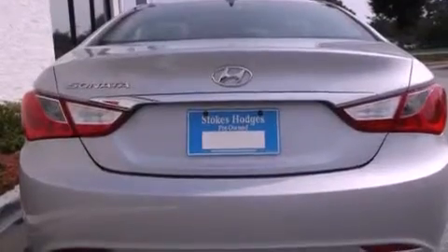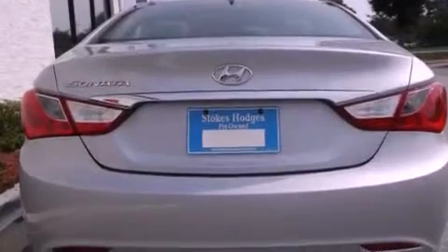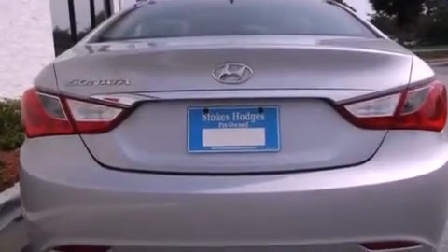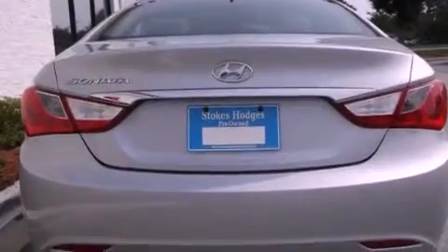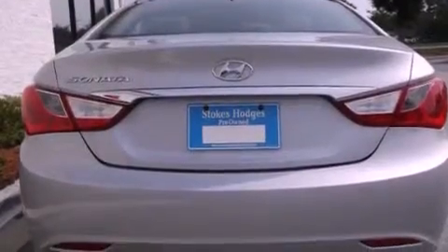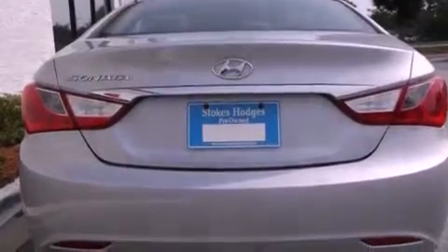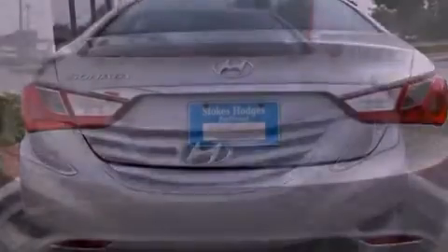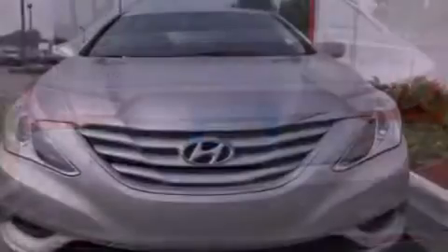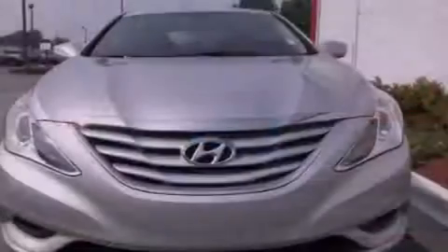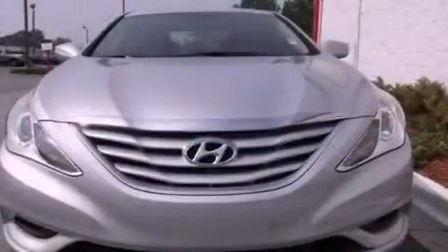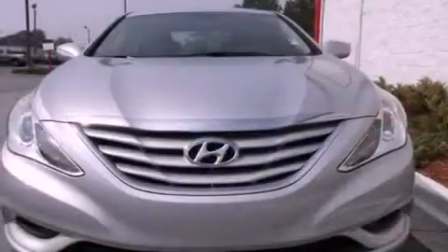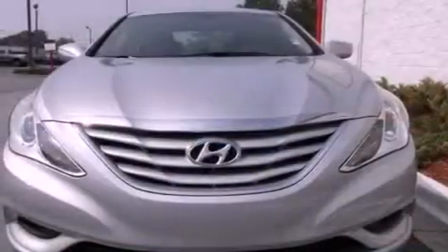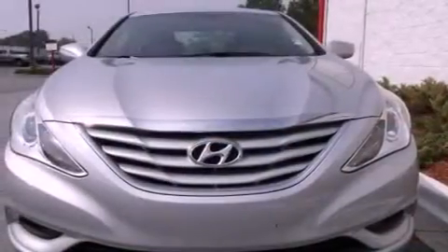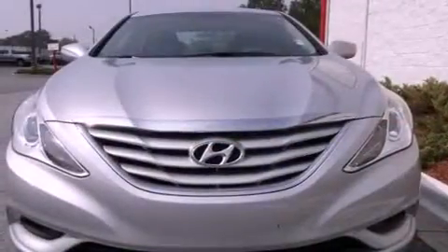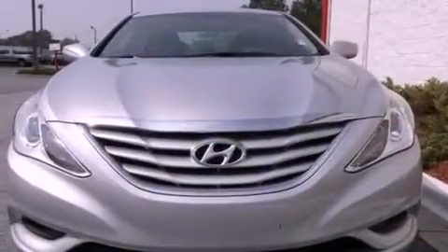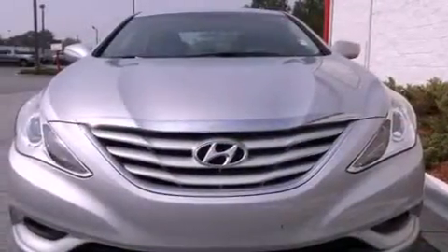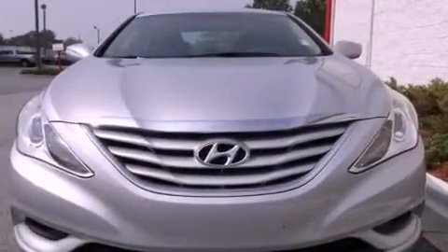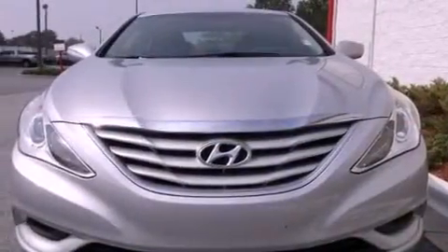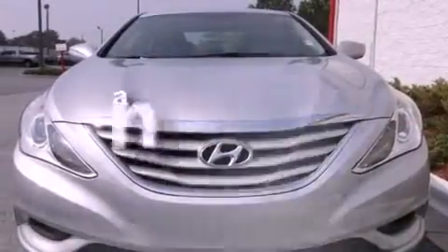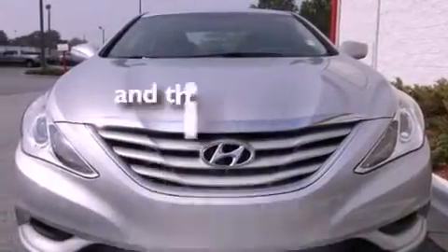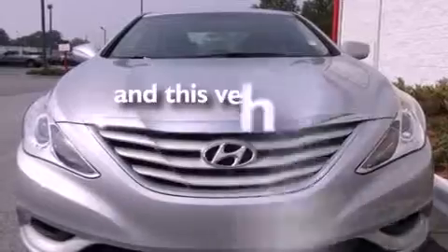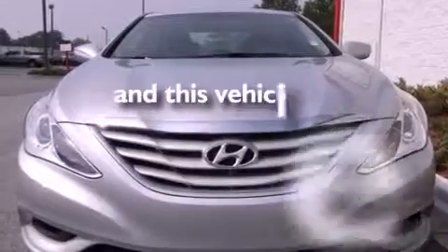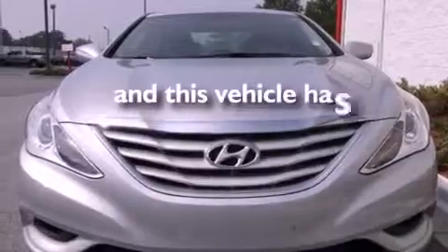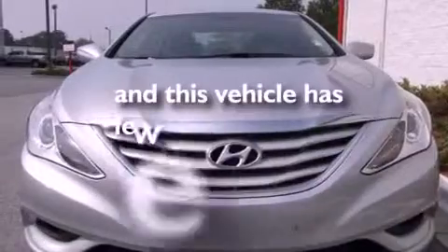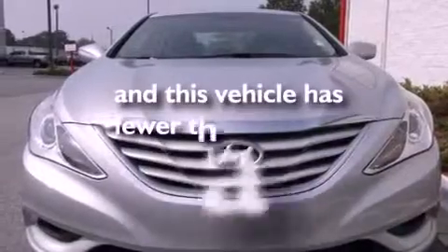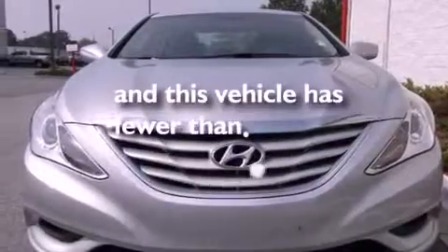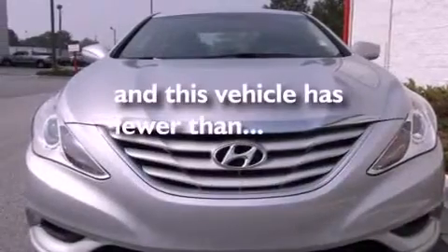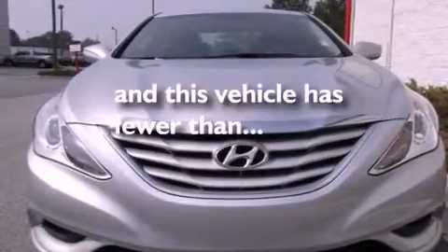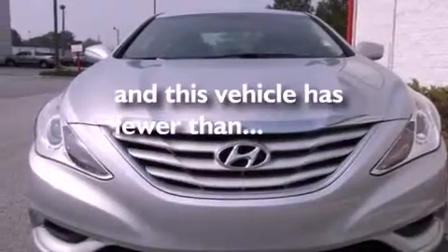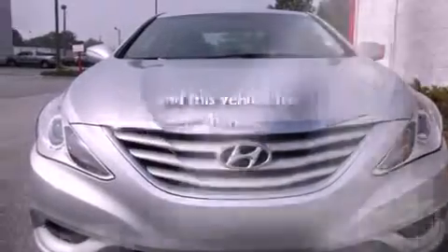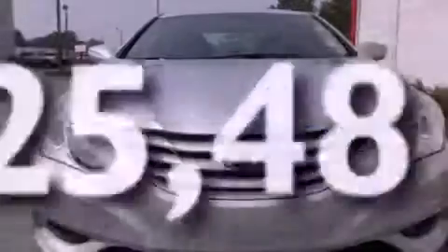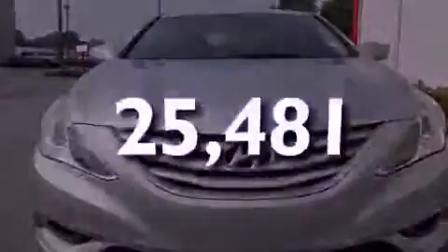Additional features include a low tire pressure indicator, rear impact crumple zones, a keyless entry system, and this vehicle has fewer than 26,000 miles on the odometer.